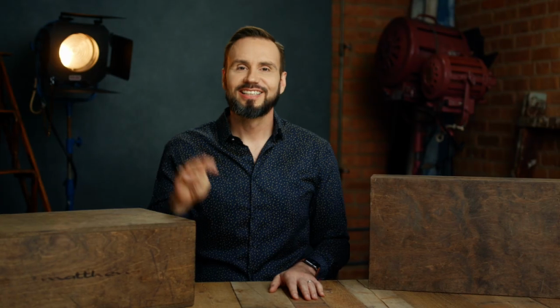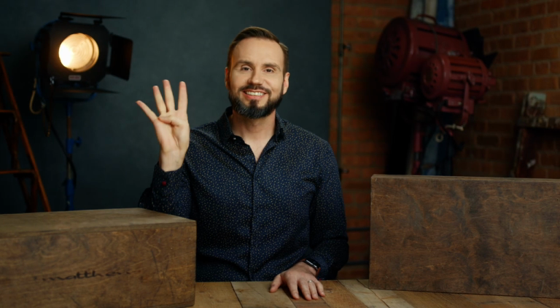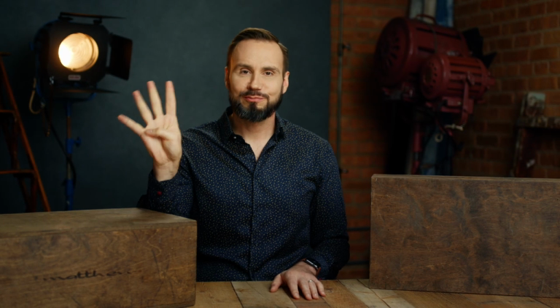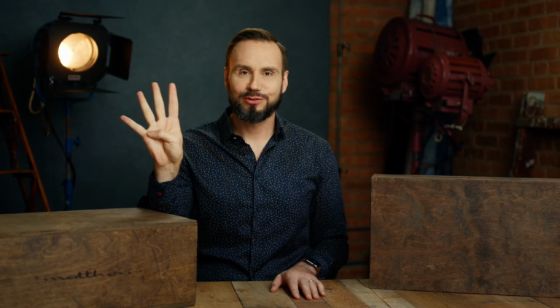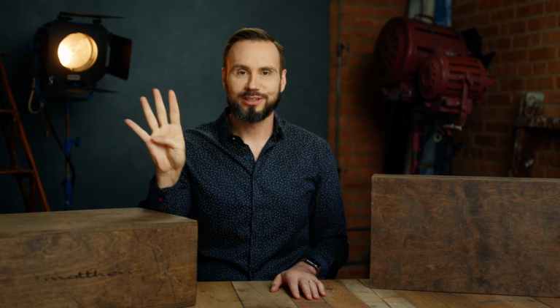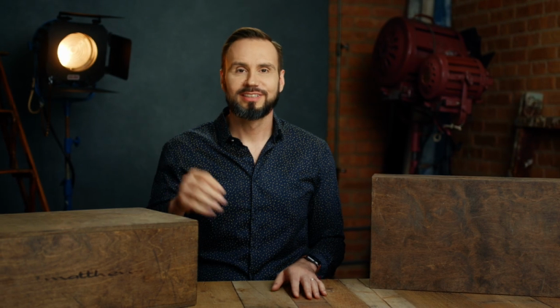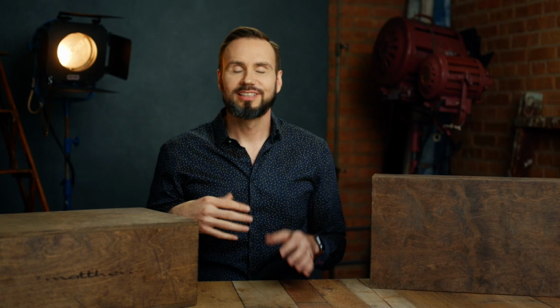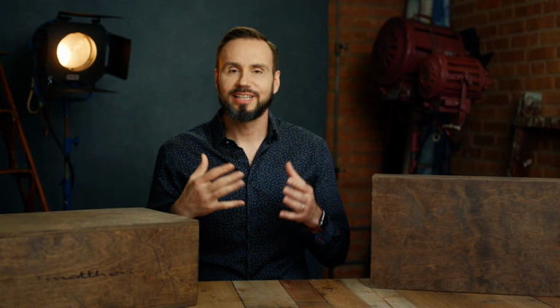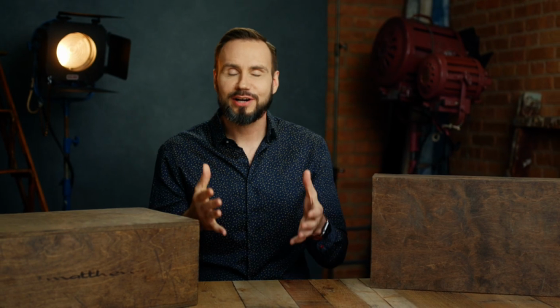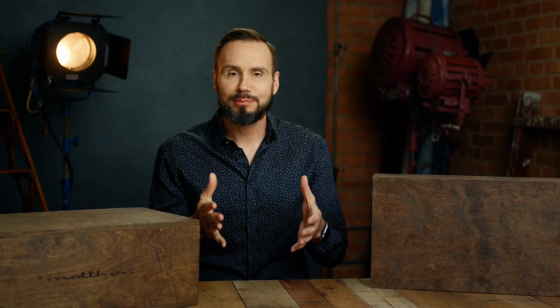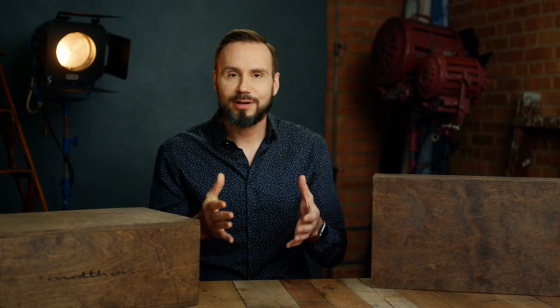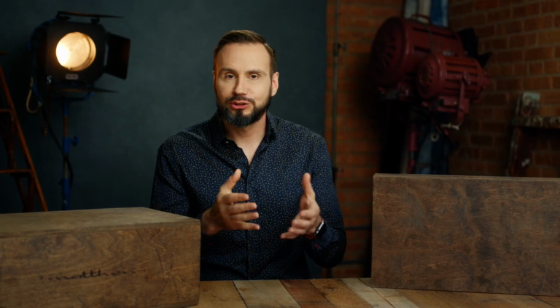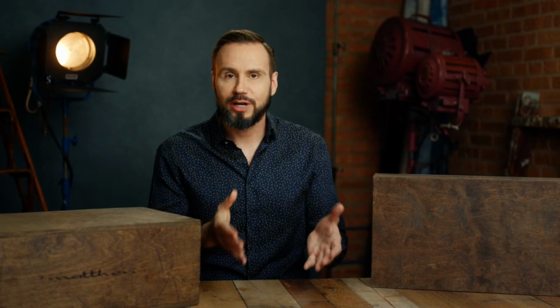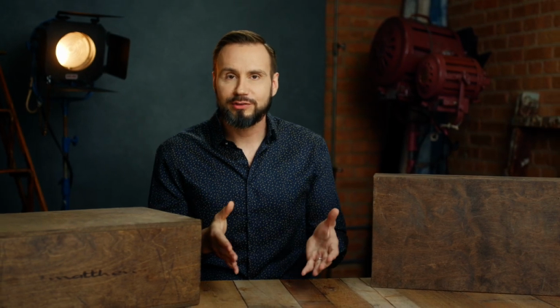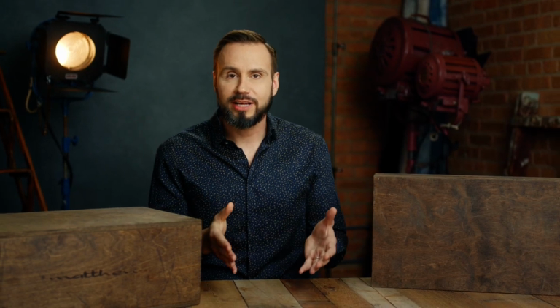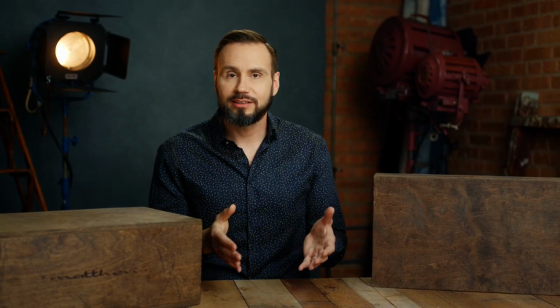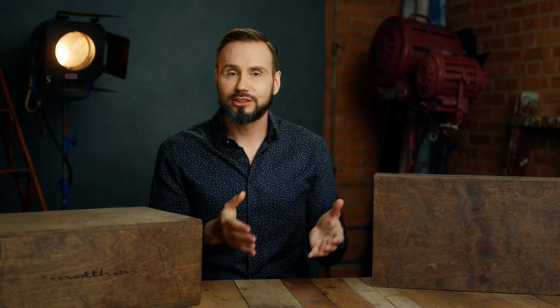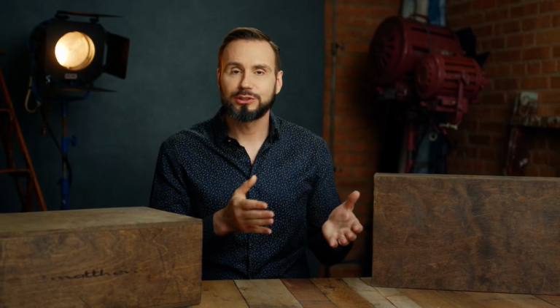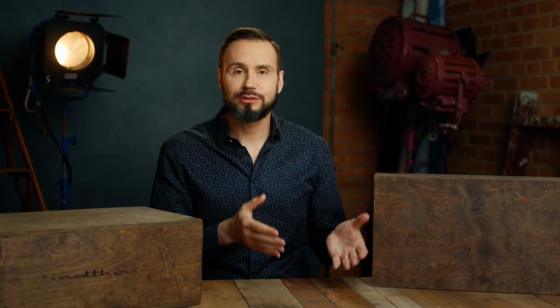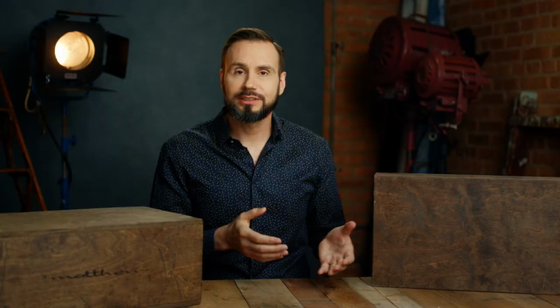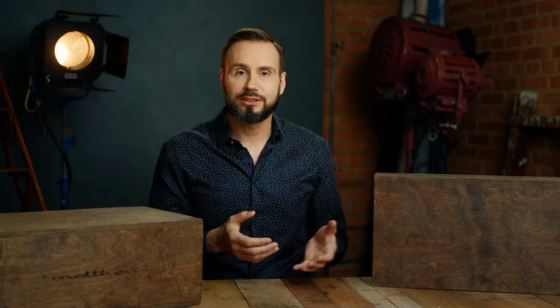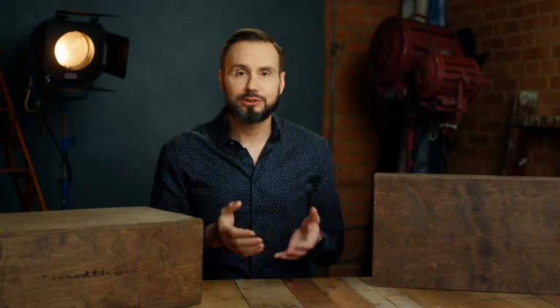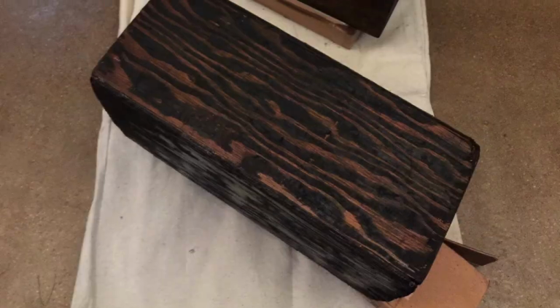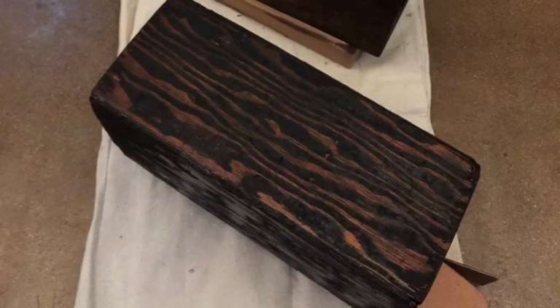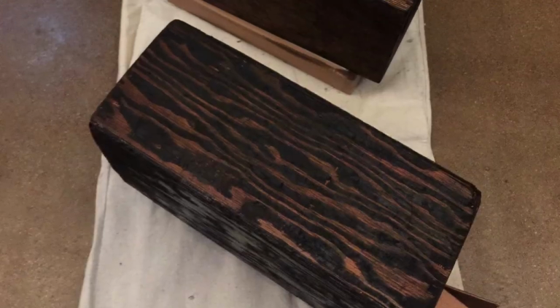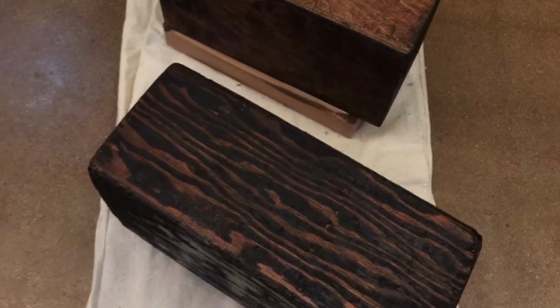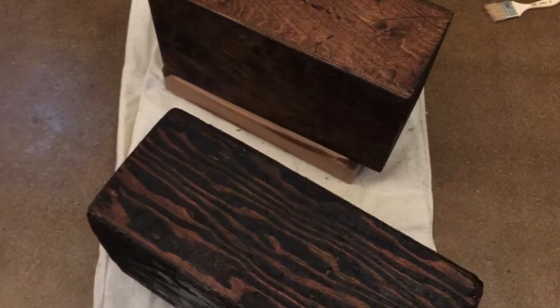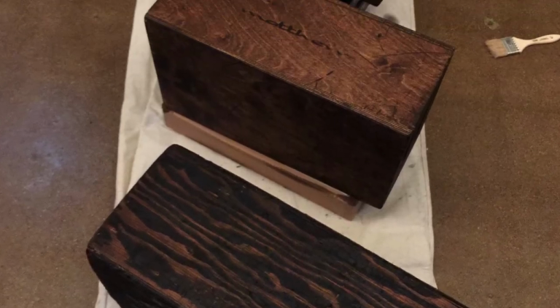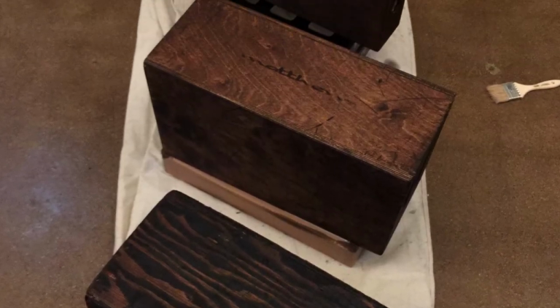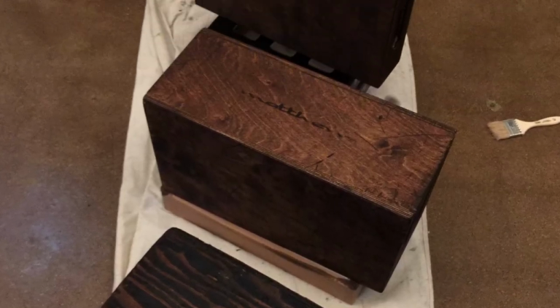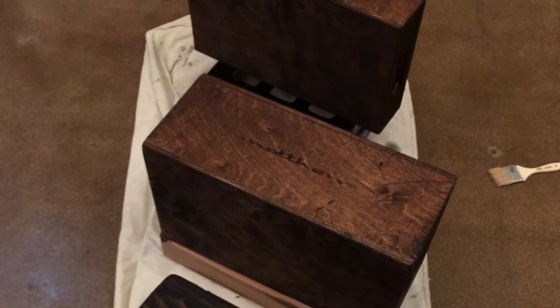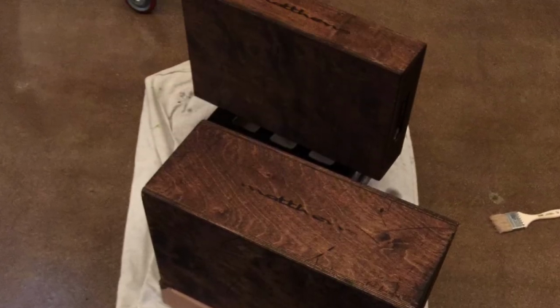Step four: let your Apple box dry overnight on some surface that you don't care about, like a cardboard box.